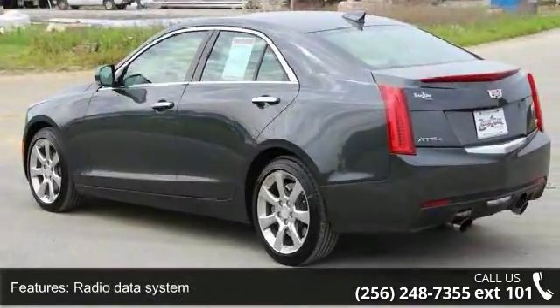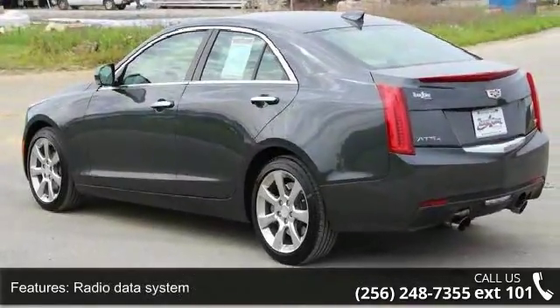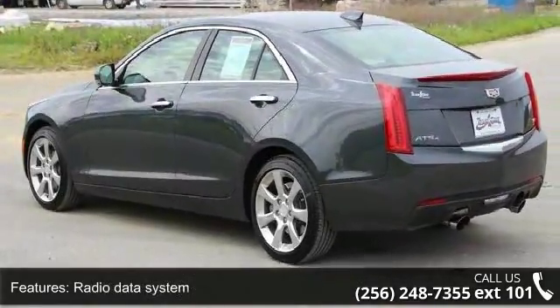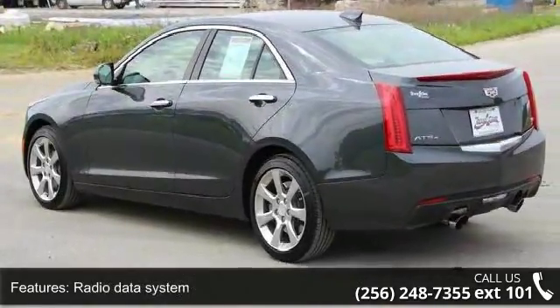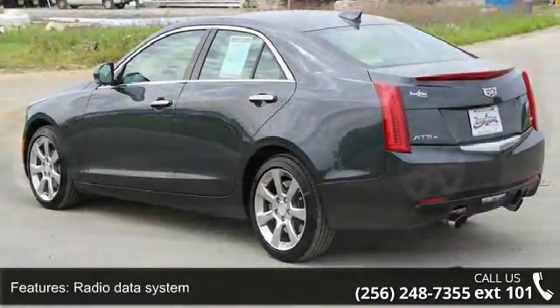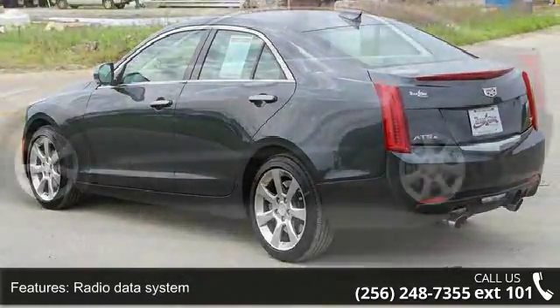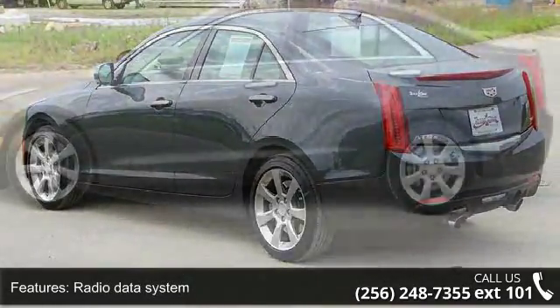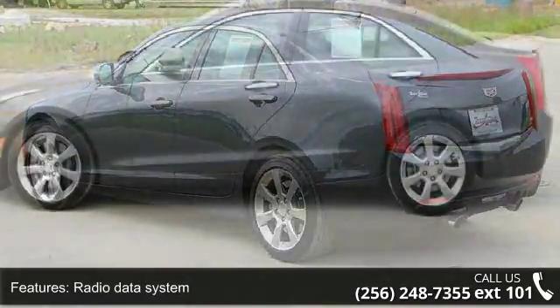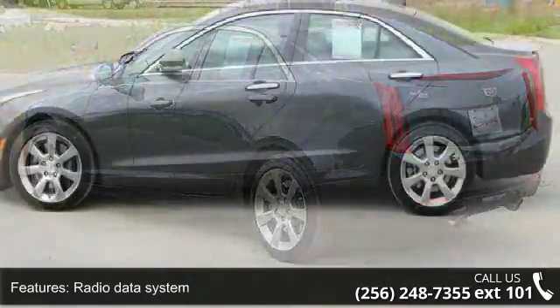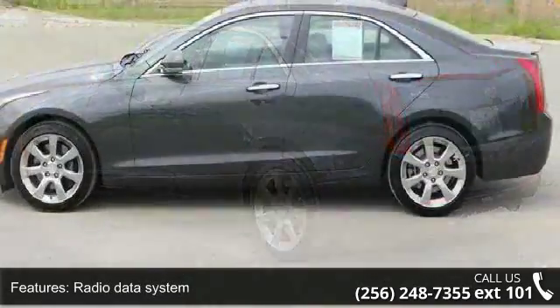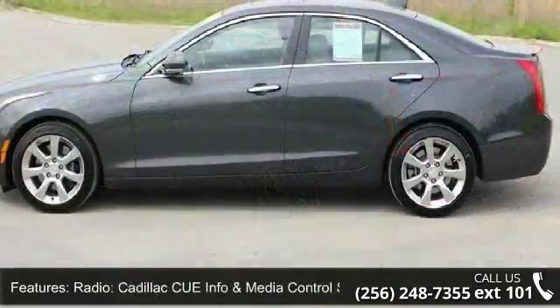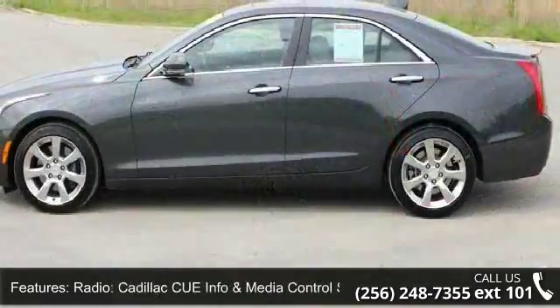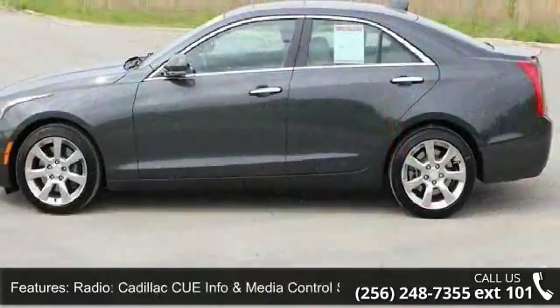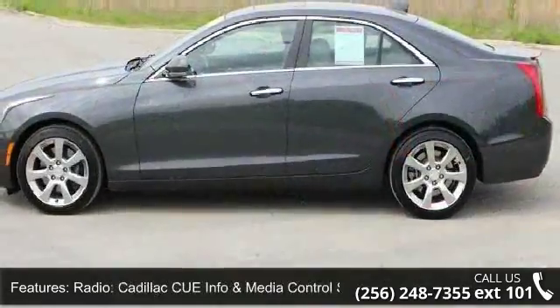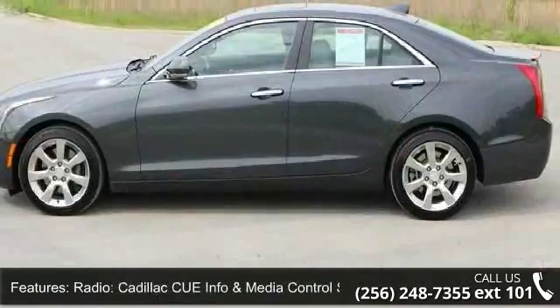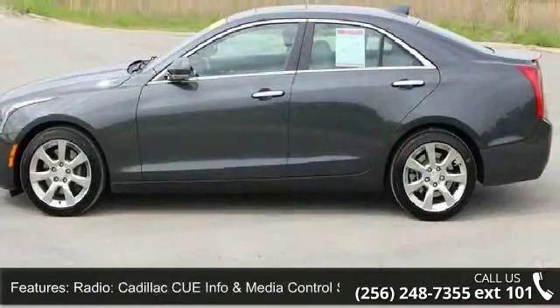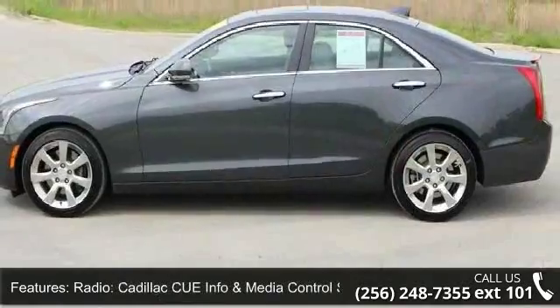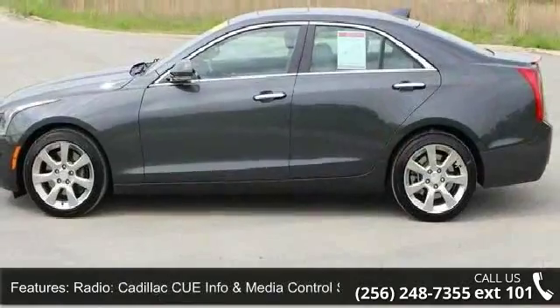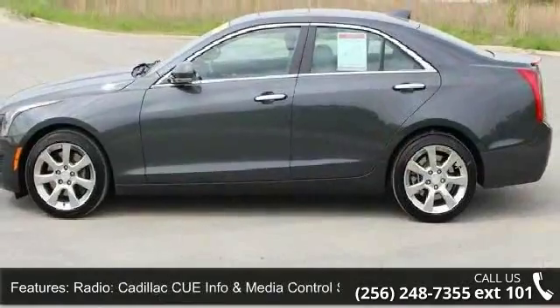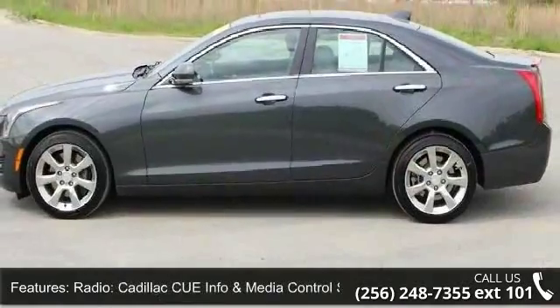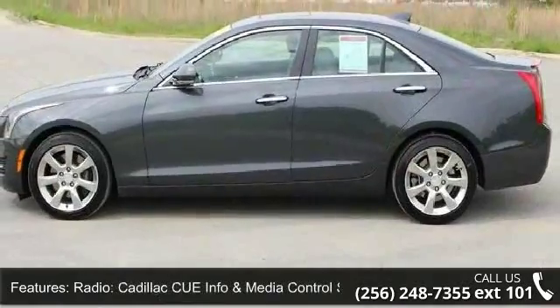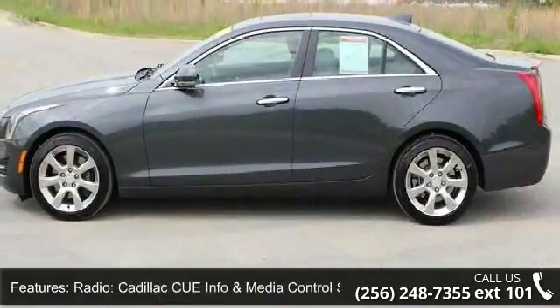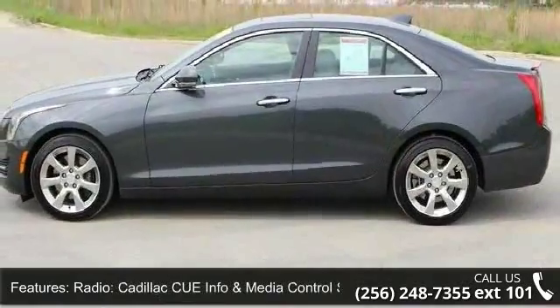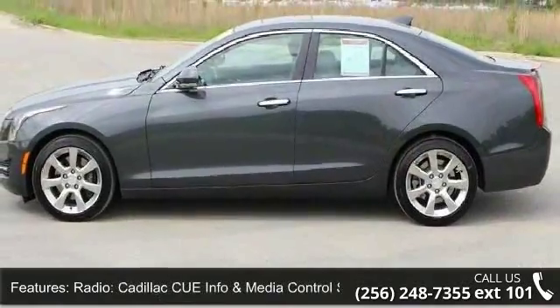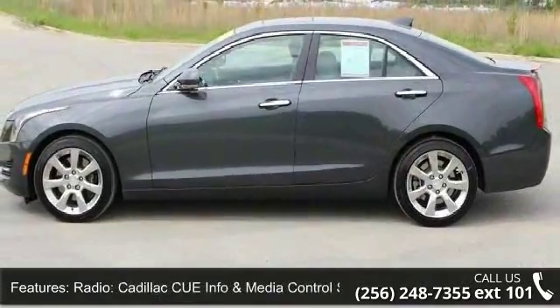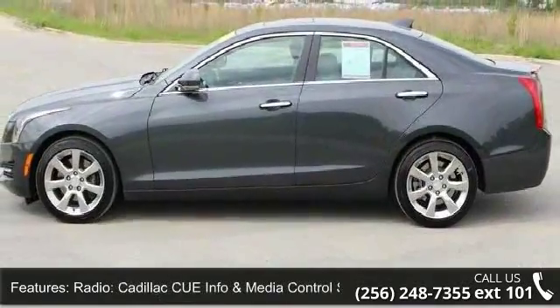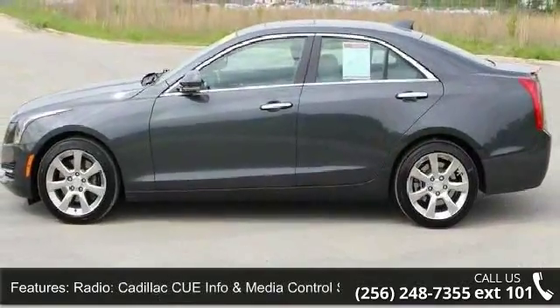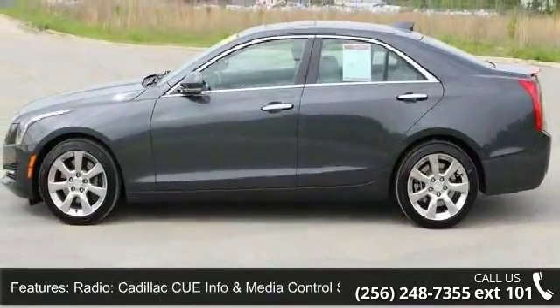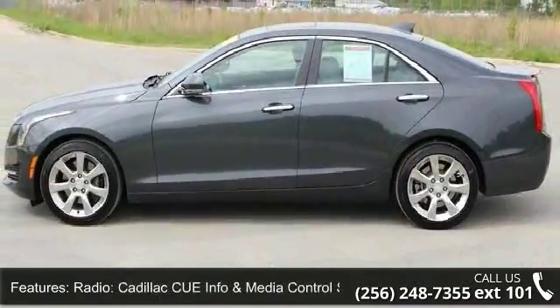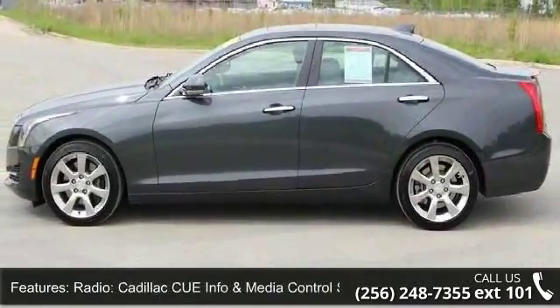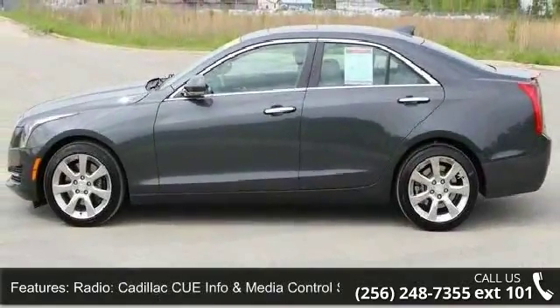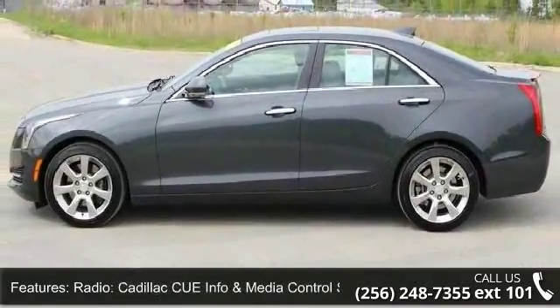Air Conditioning, Automatic Temperature Control, Rear Window Defroster, and Memory Seat.